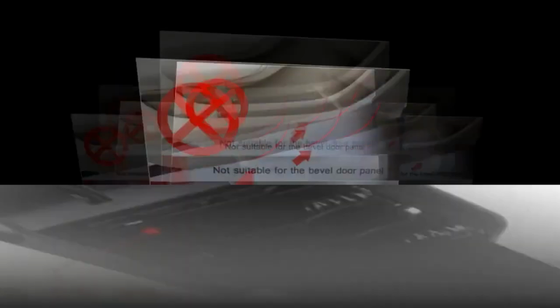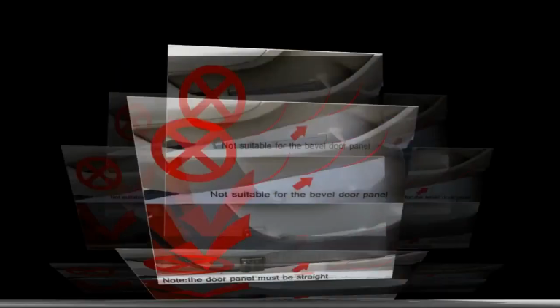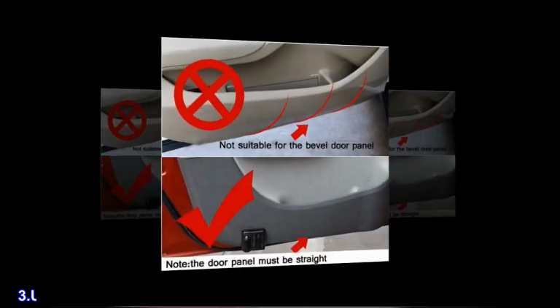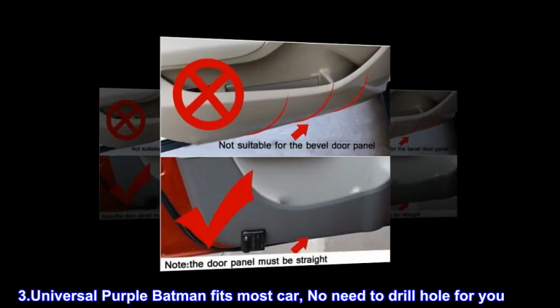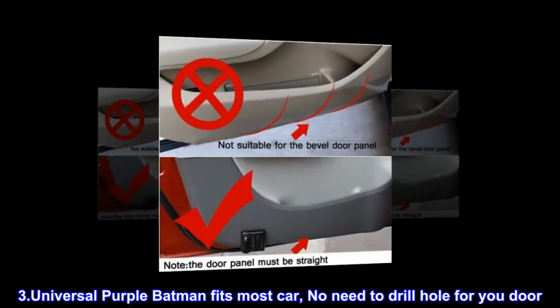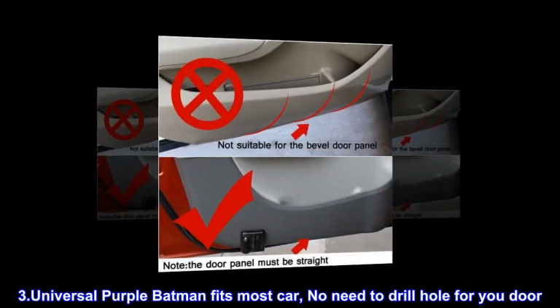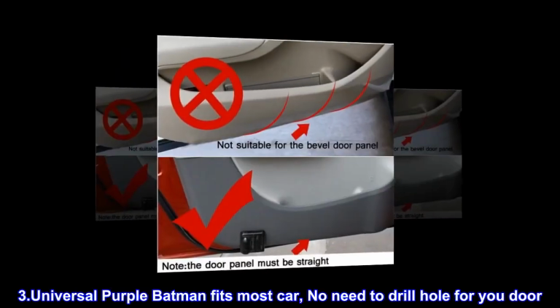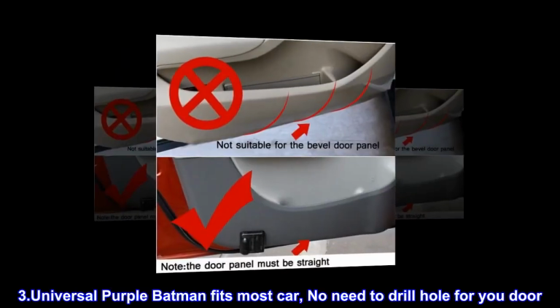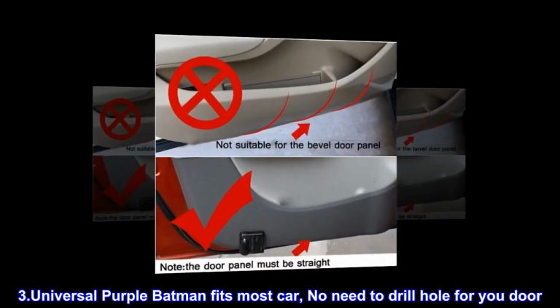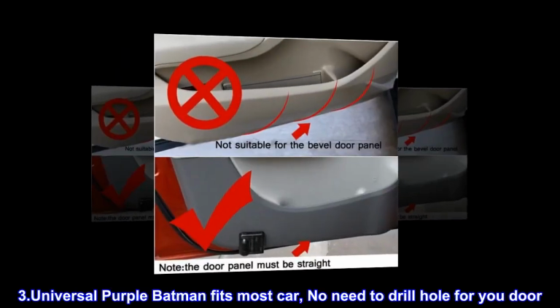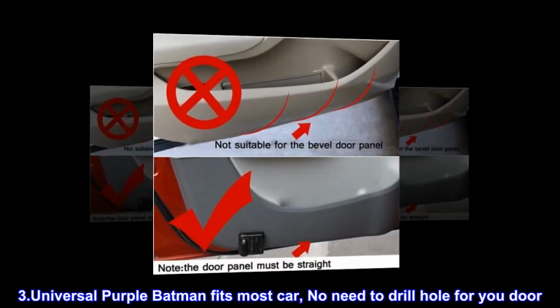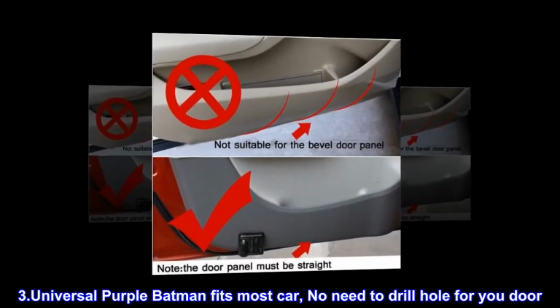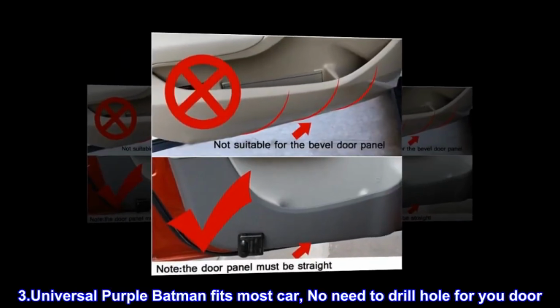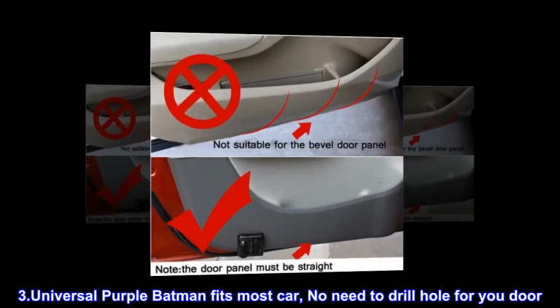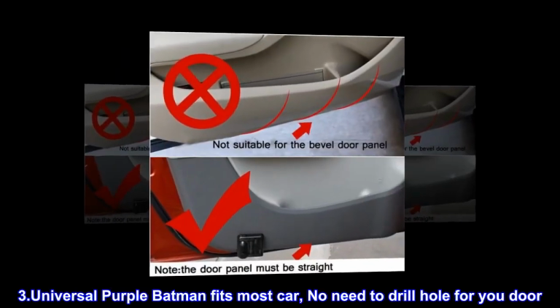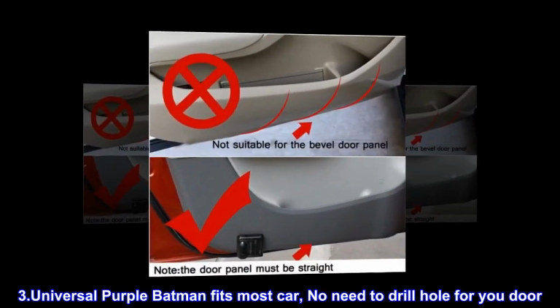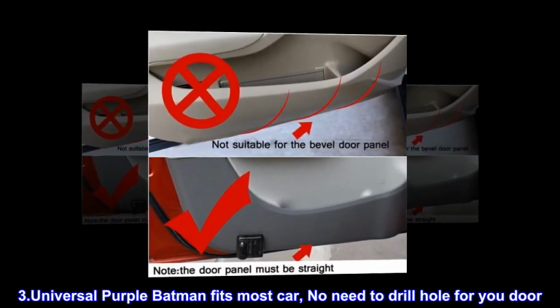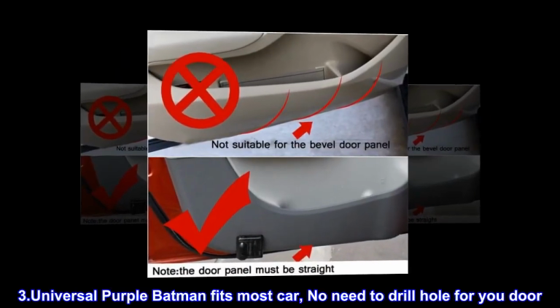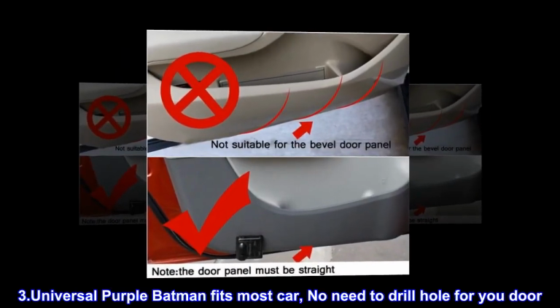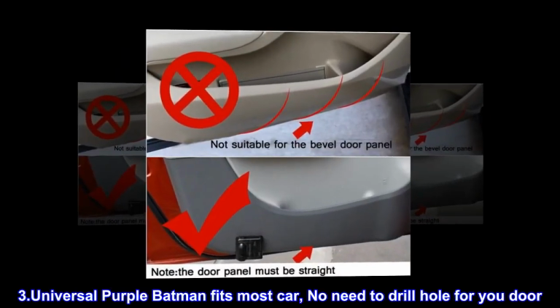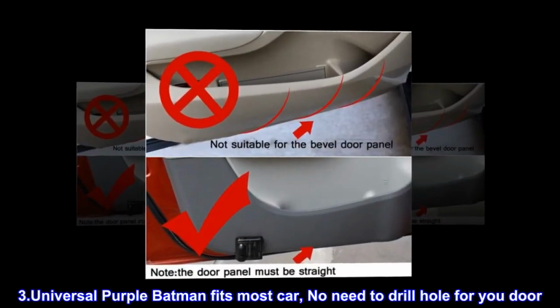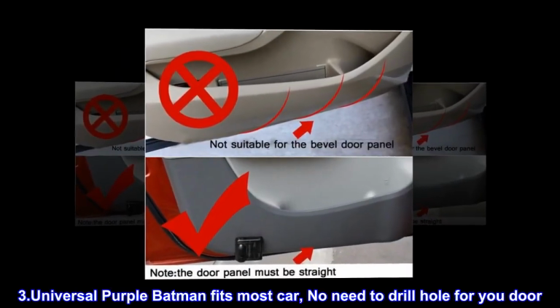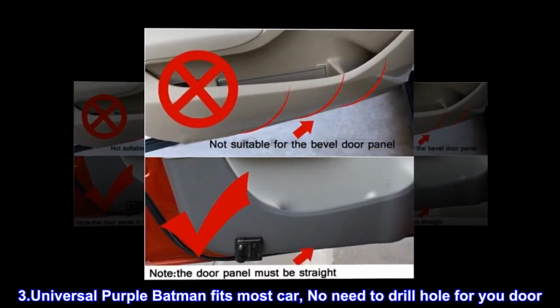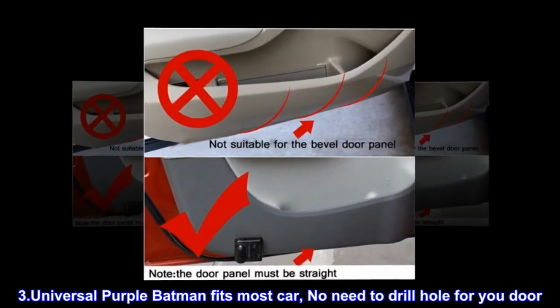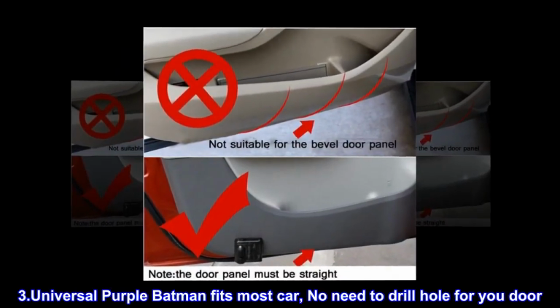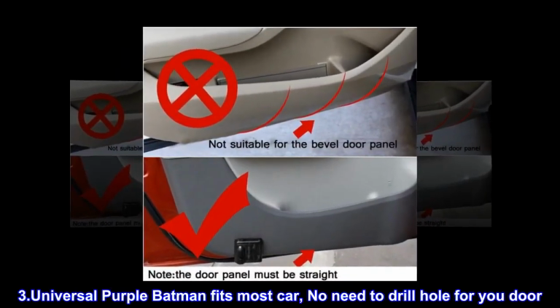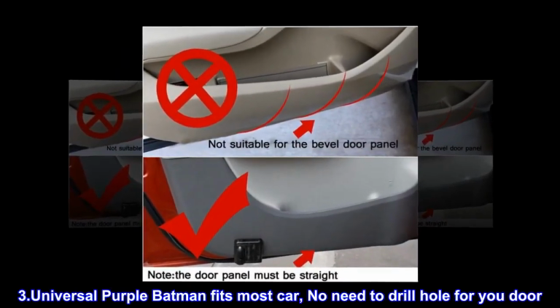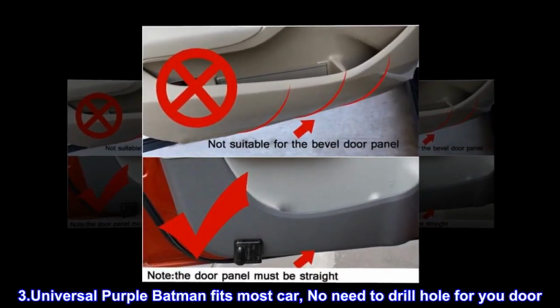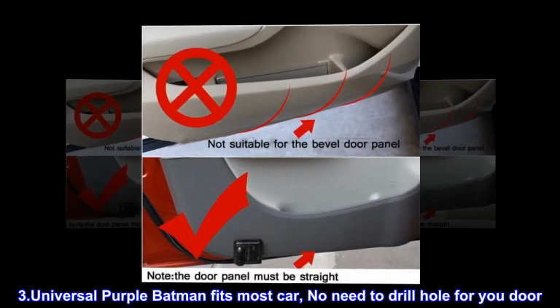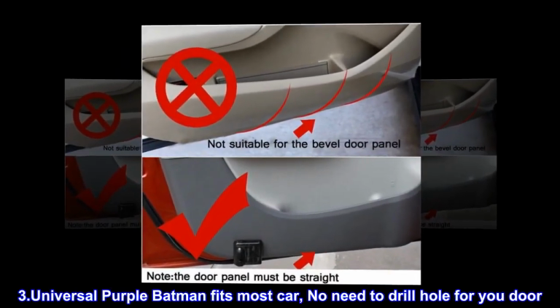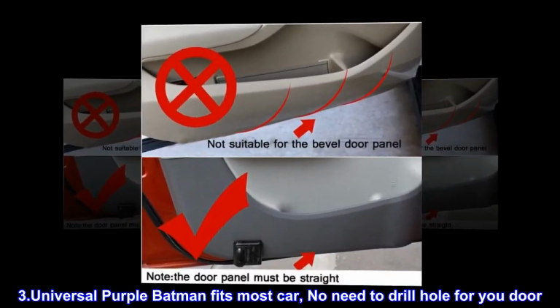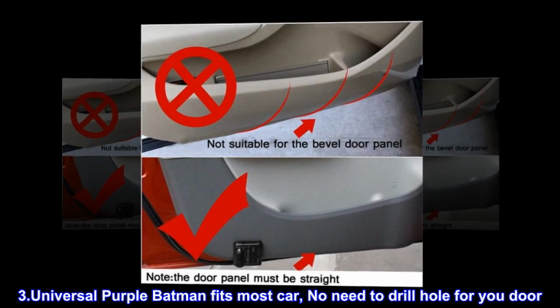Universal Purple Batman design fits most cars. No need to drill a hole for your door.